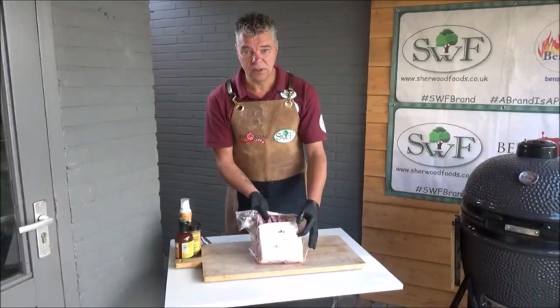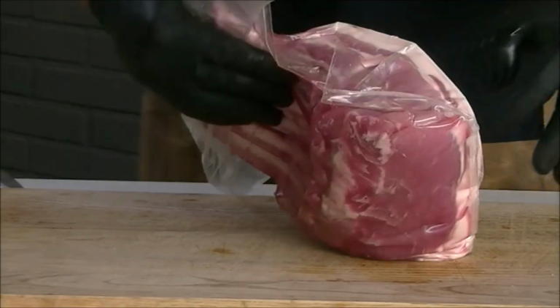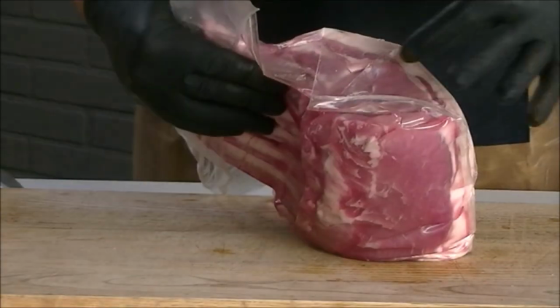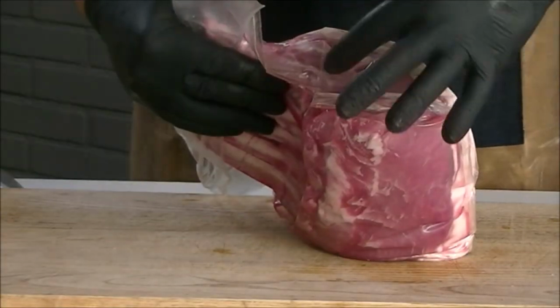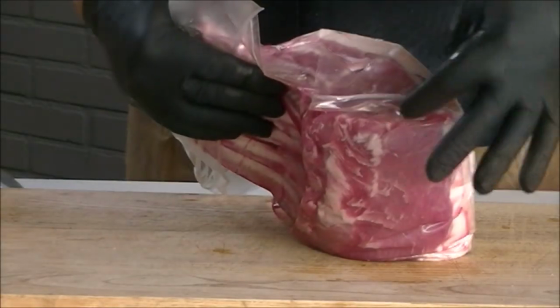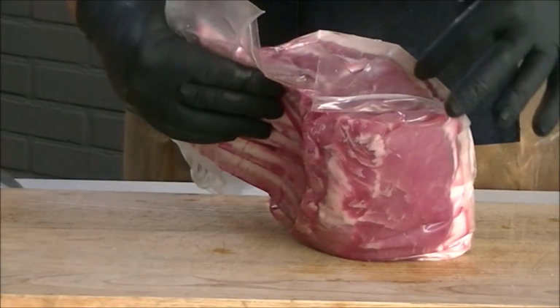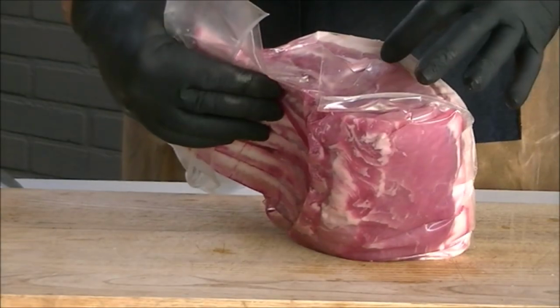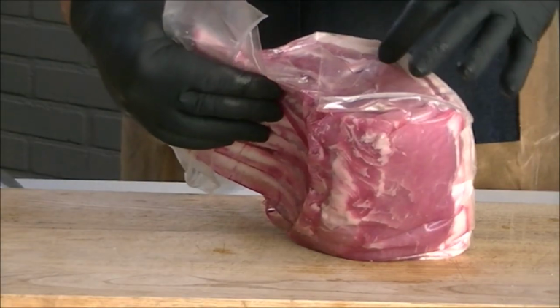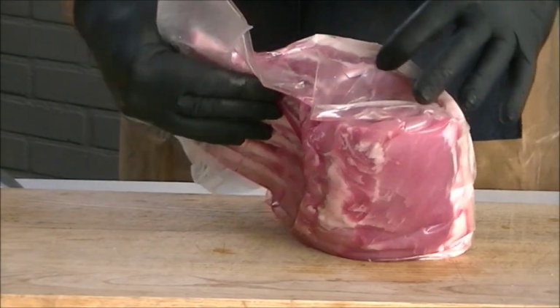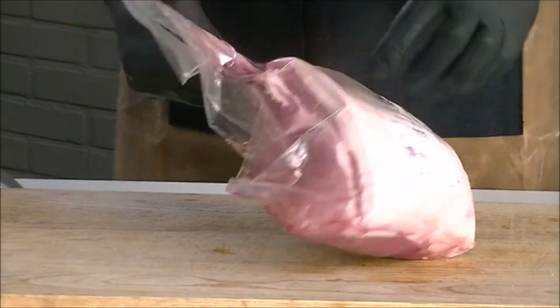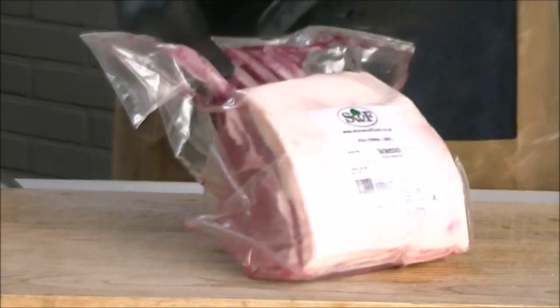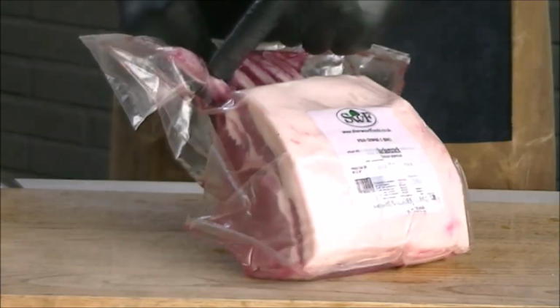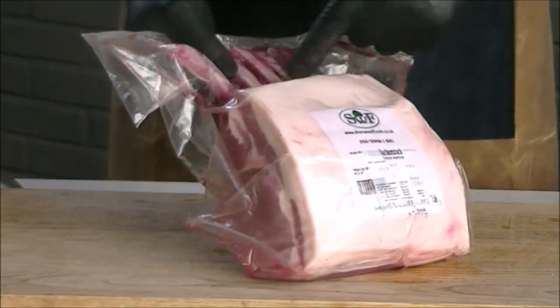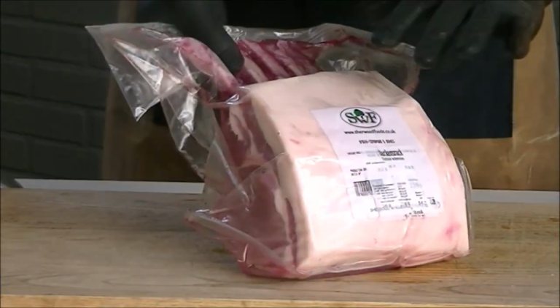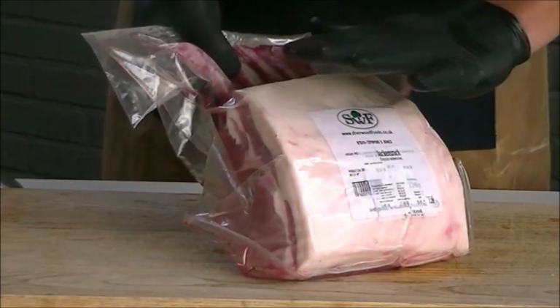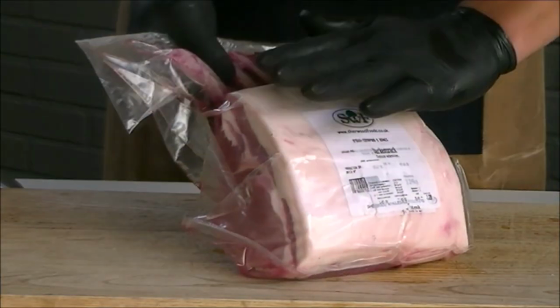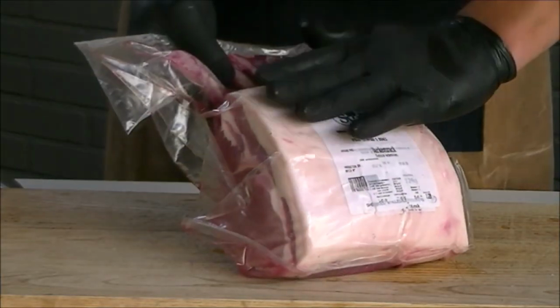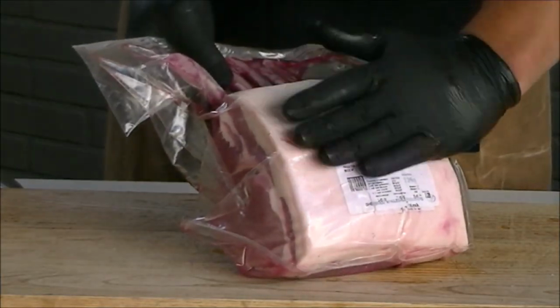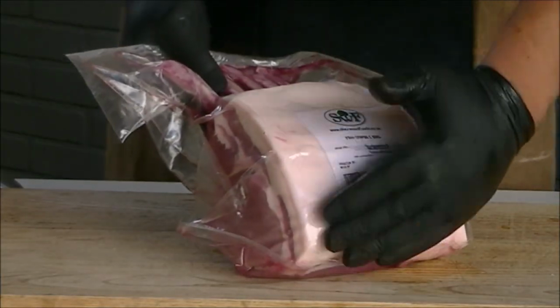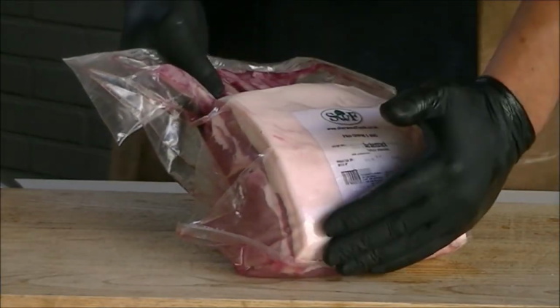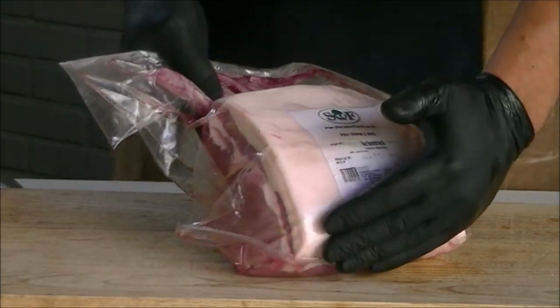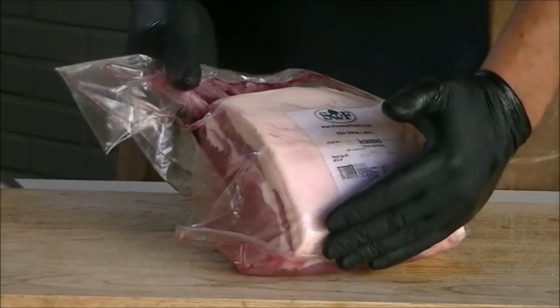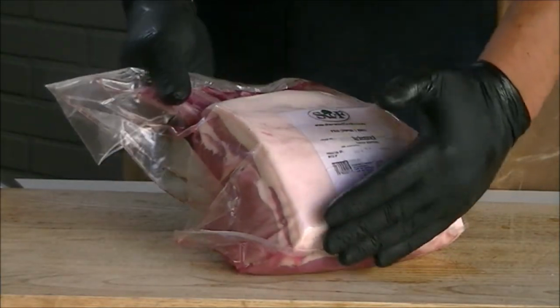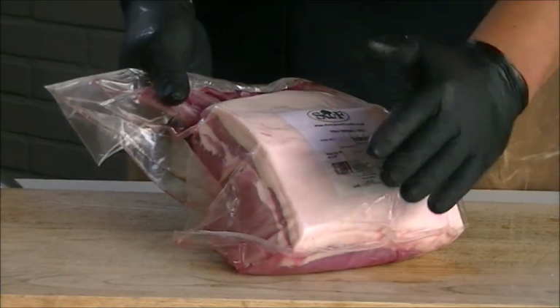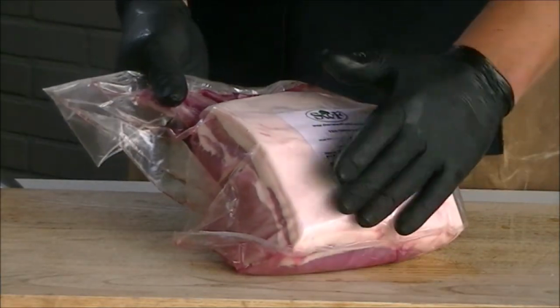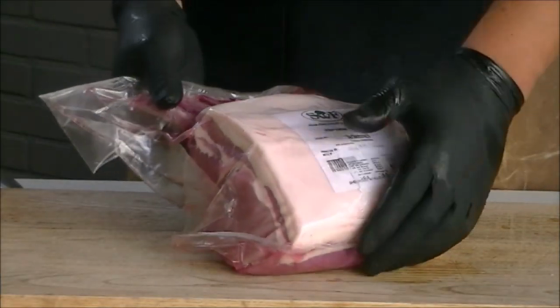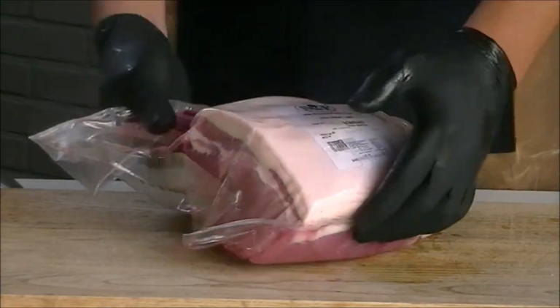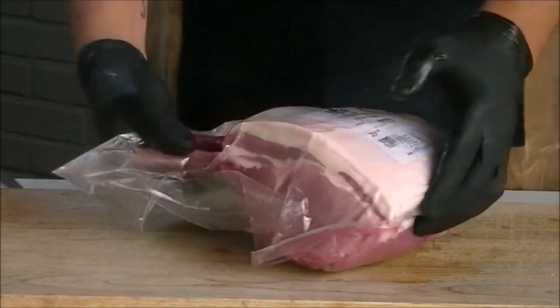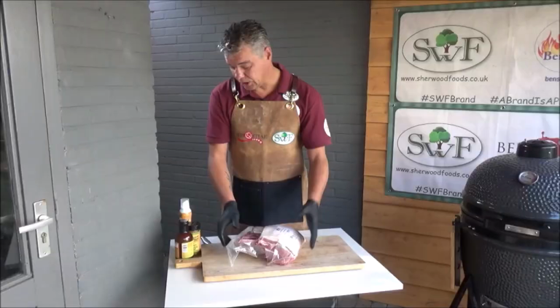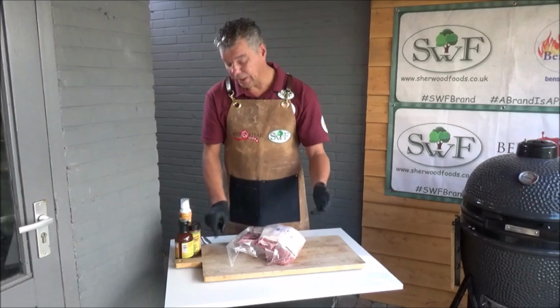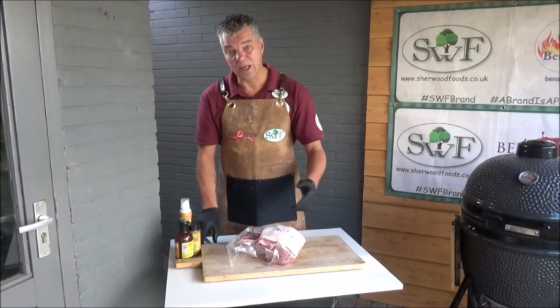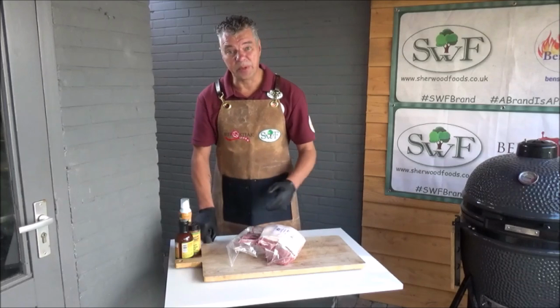Here you can see the loin, the bones and there's a little fat cap on the top, so let's open.